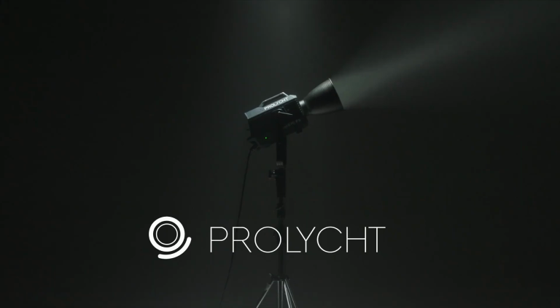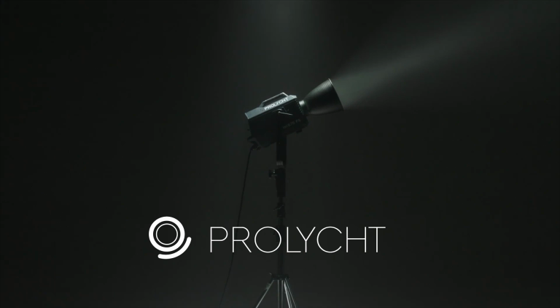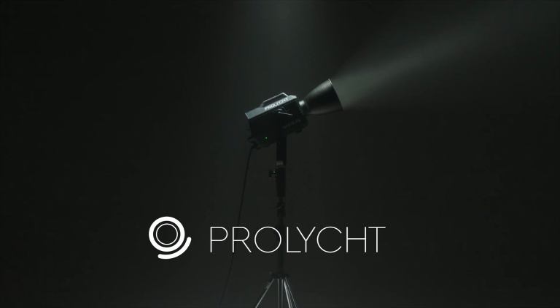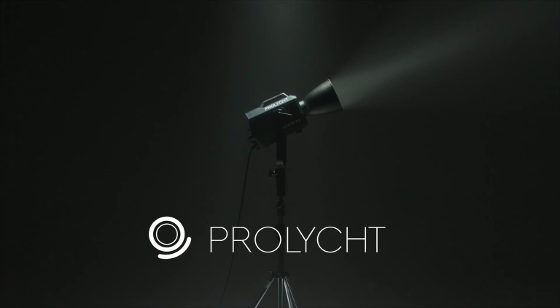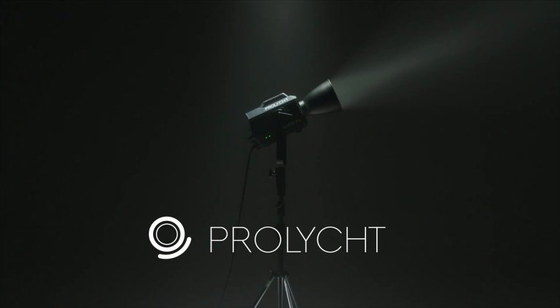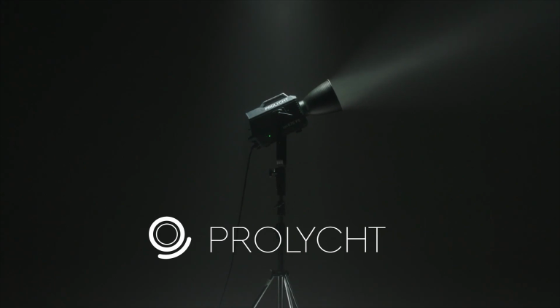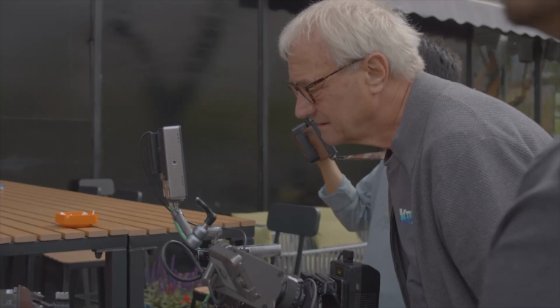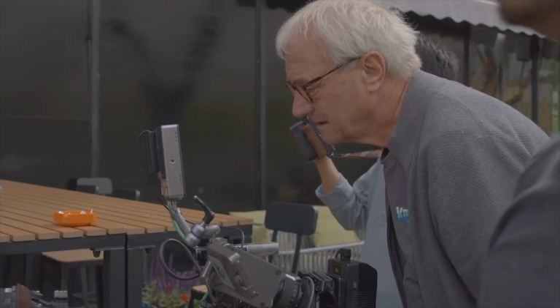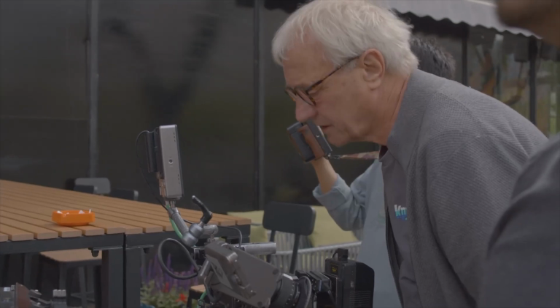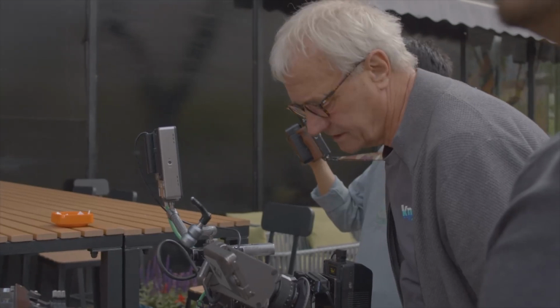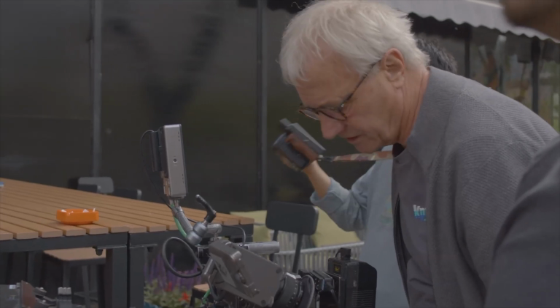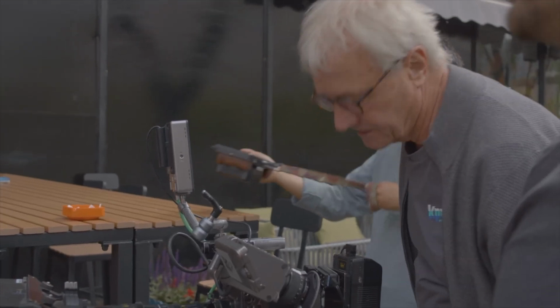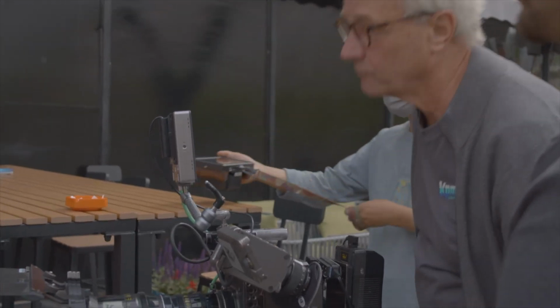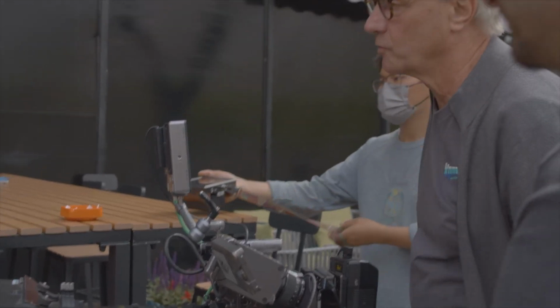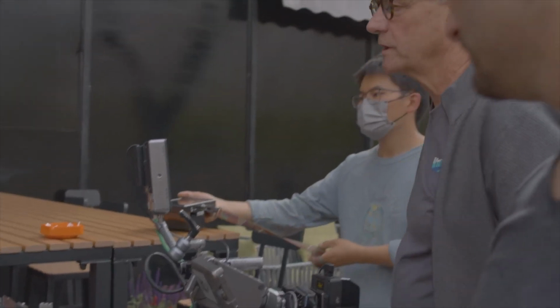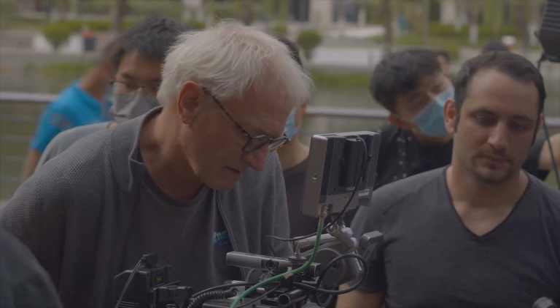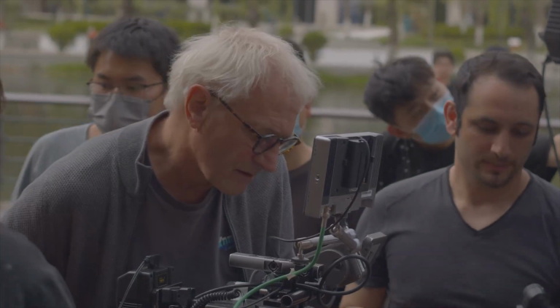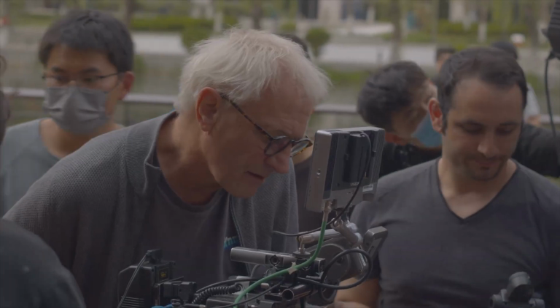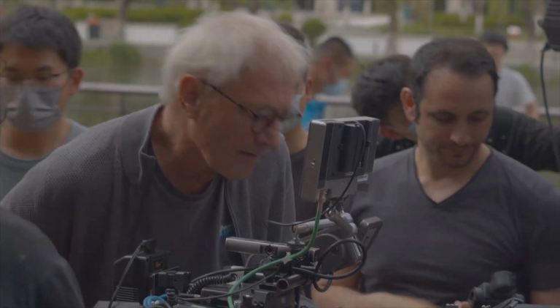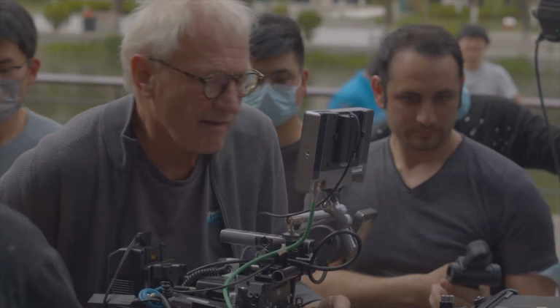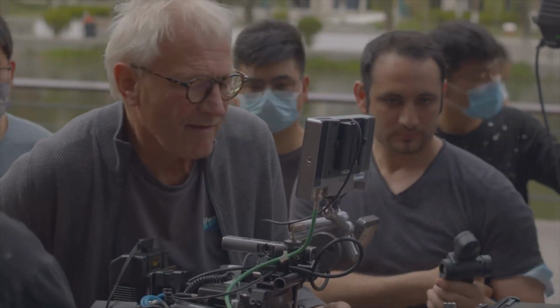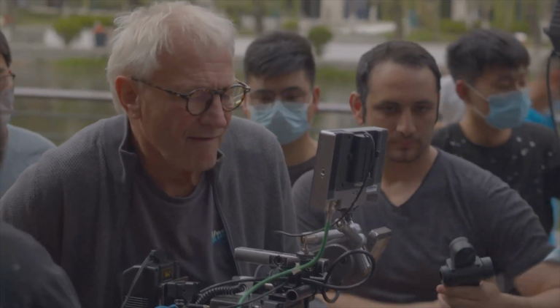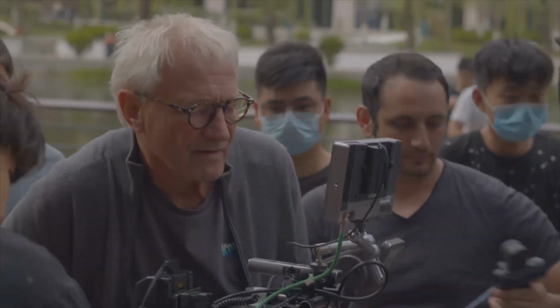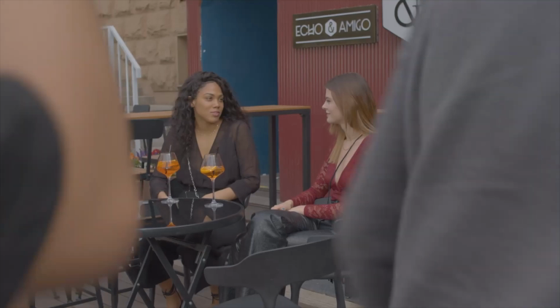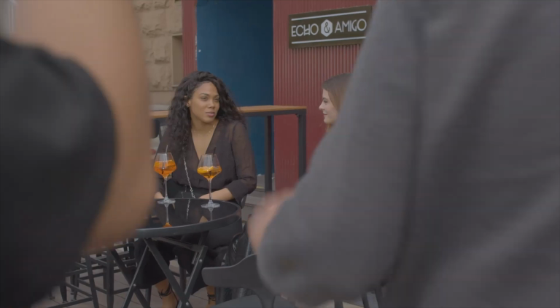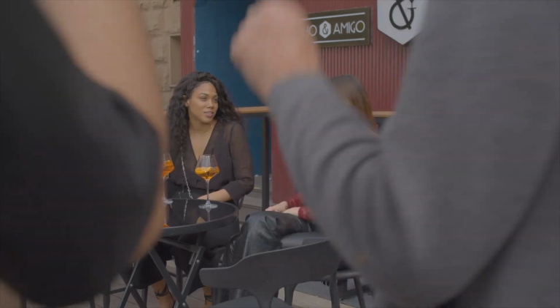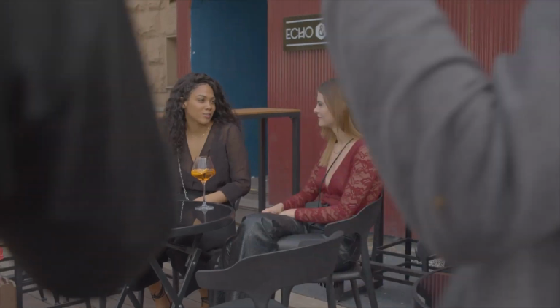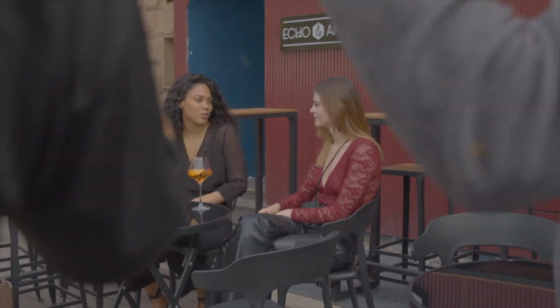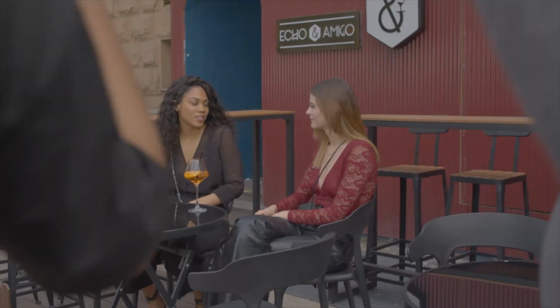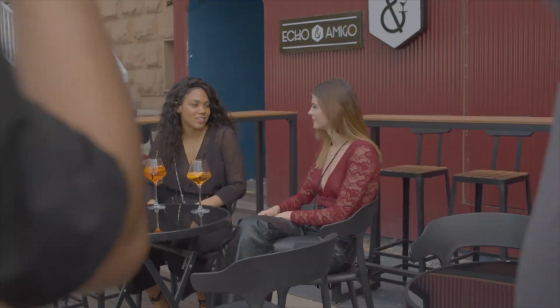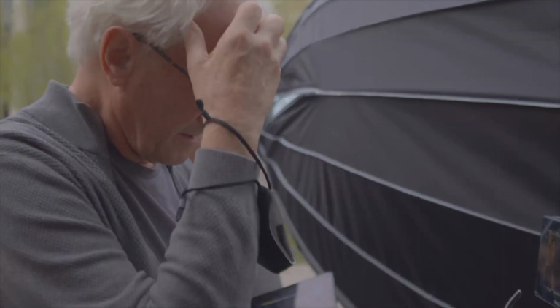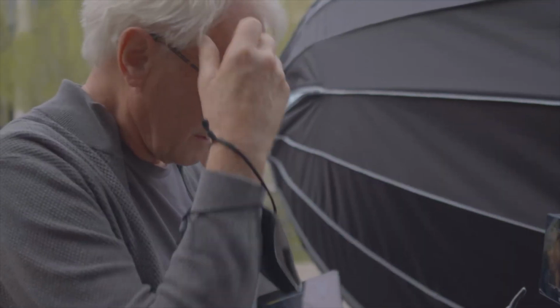I'm a cinematographer. I've been shooting for almost 35 years. I keep continuing to shoot features, movies, and commercials.